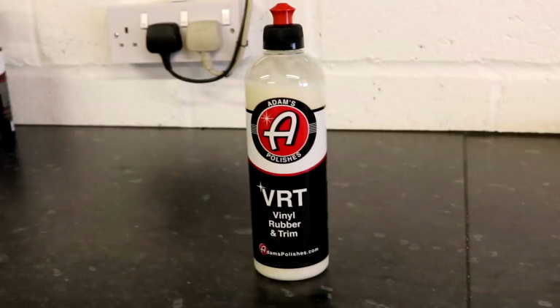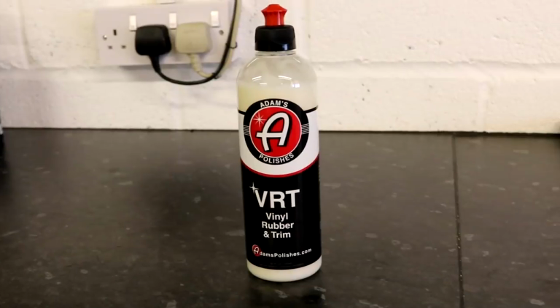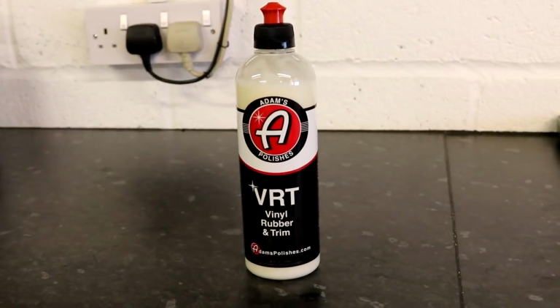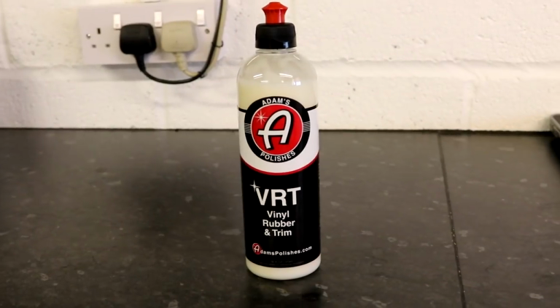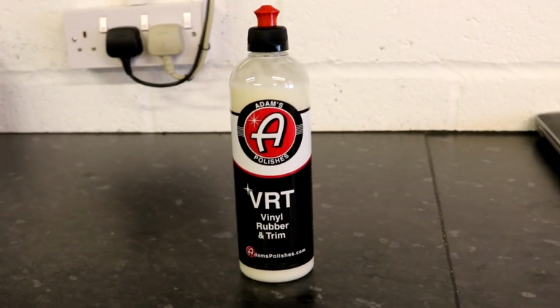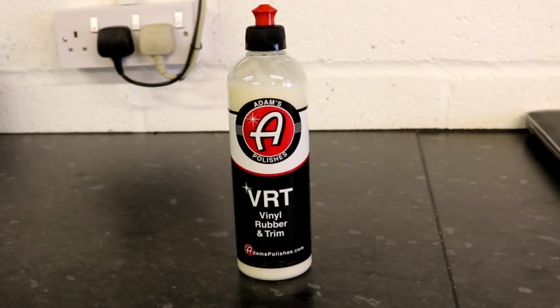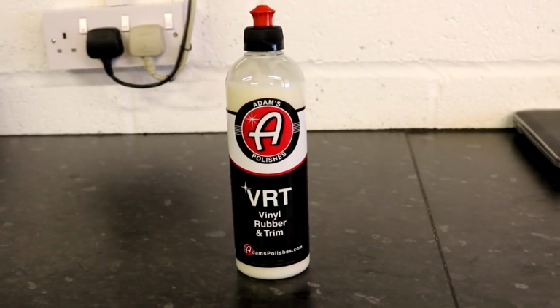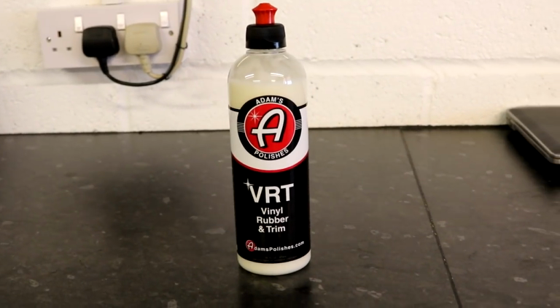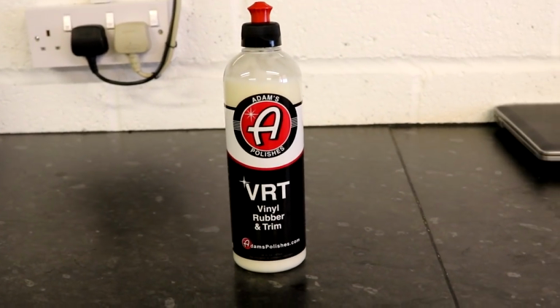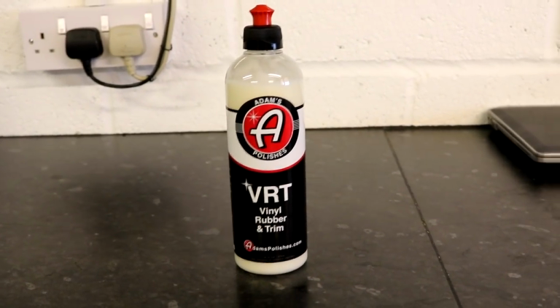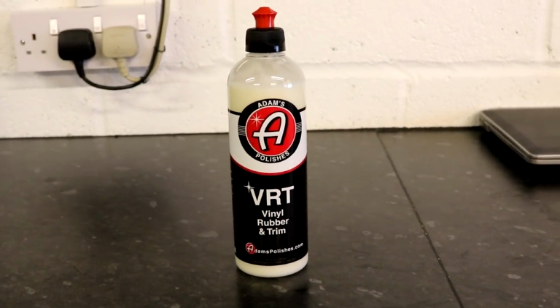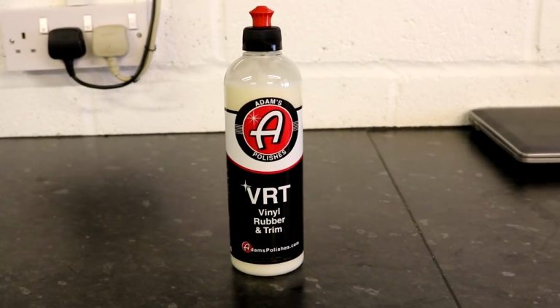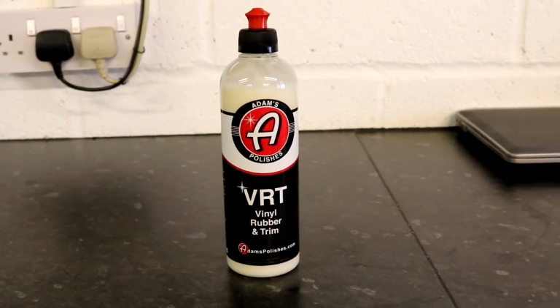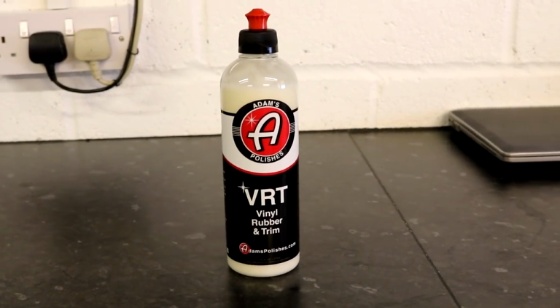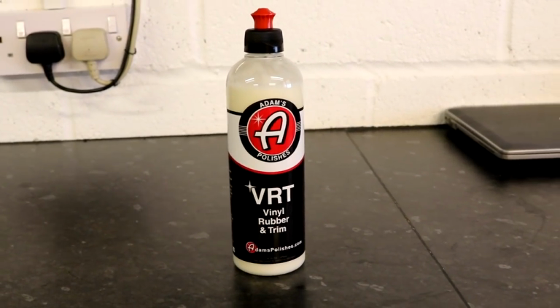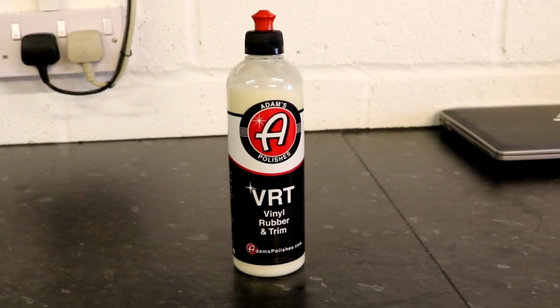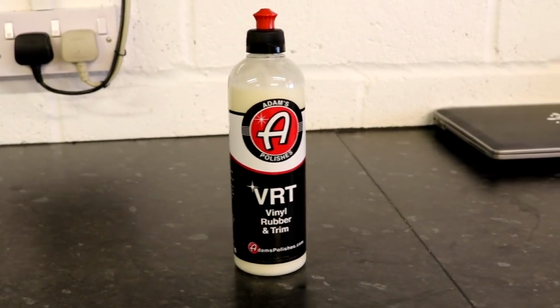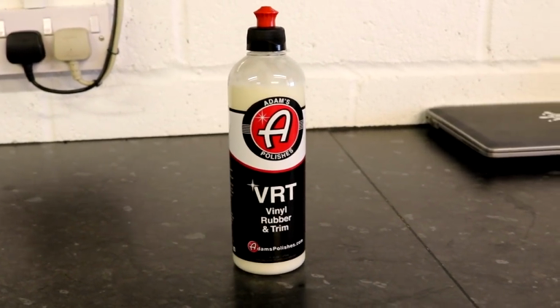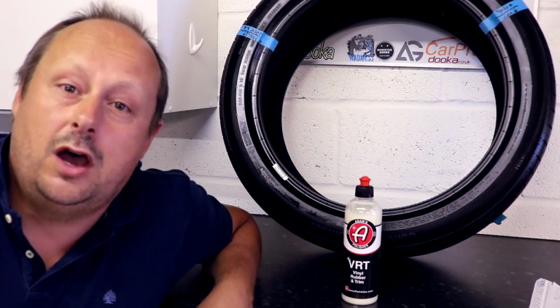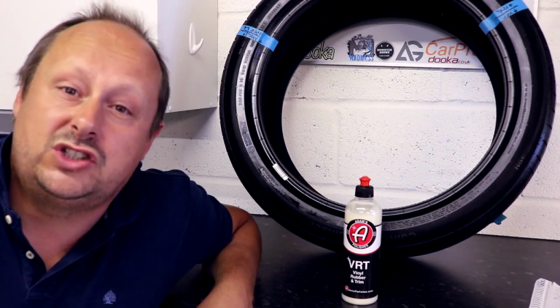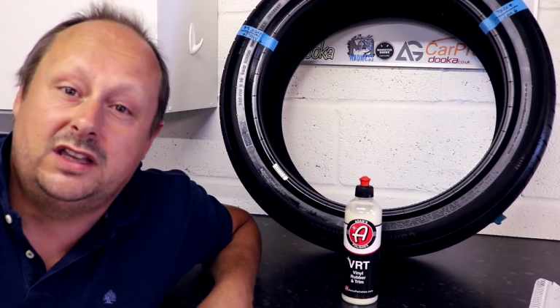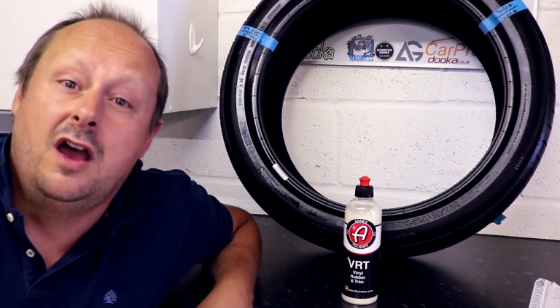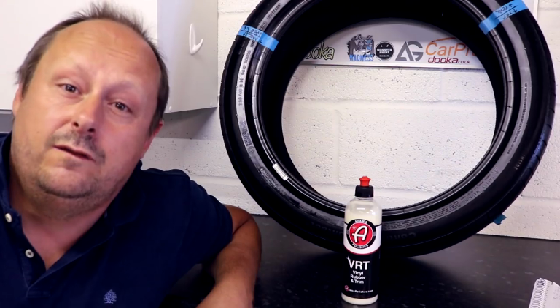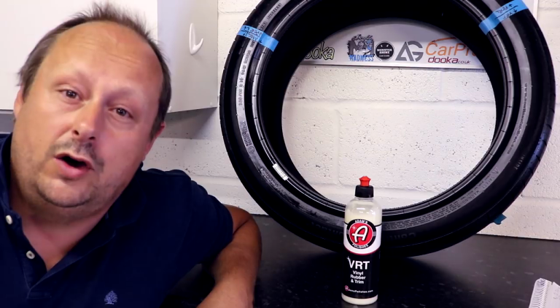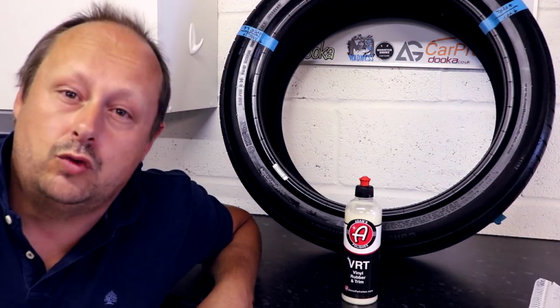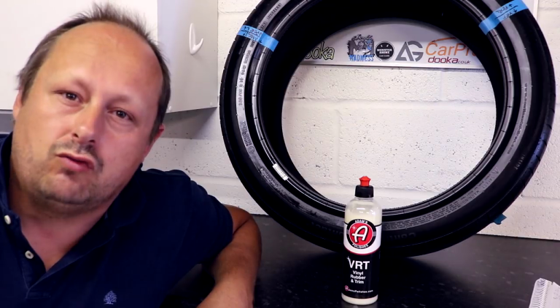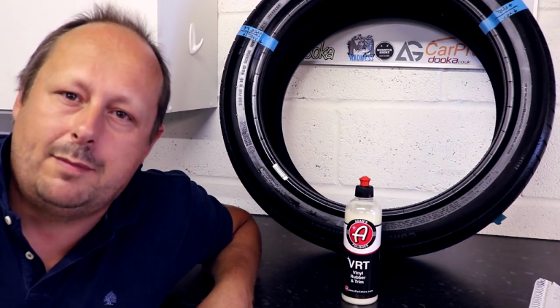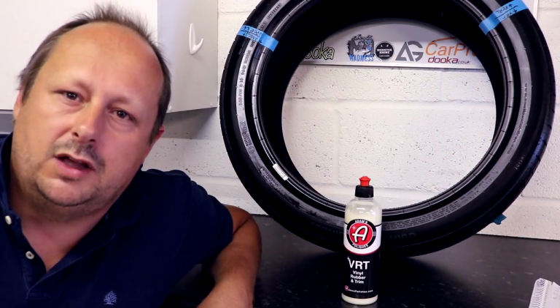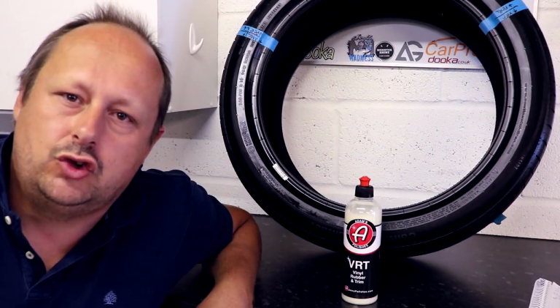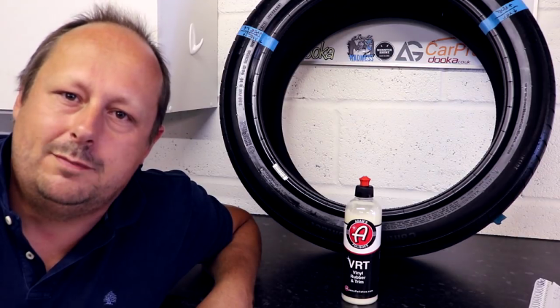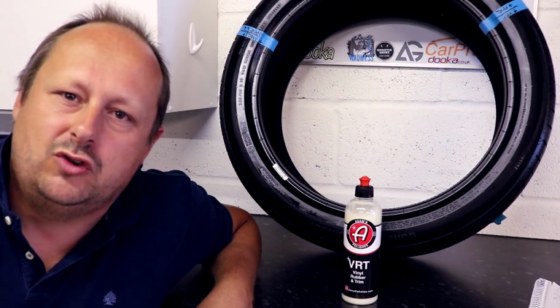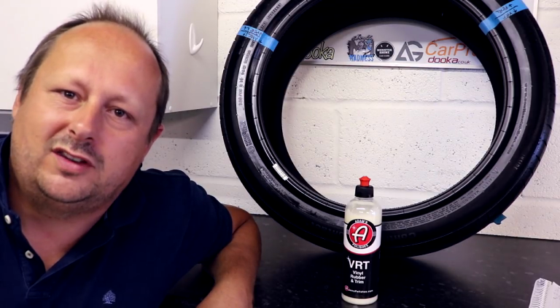Welcome back to the Forensics Detailing Channel. Today we're going to be reviewing Adam's VRT Vinyl Rubber and Trim Dressing.